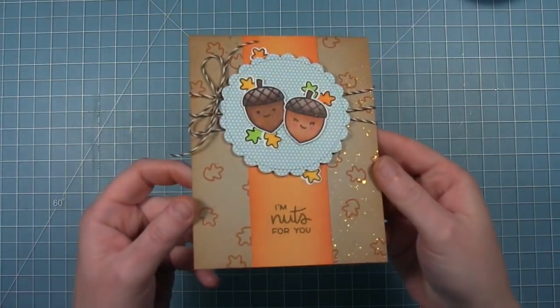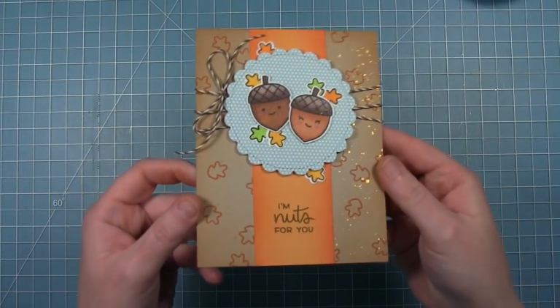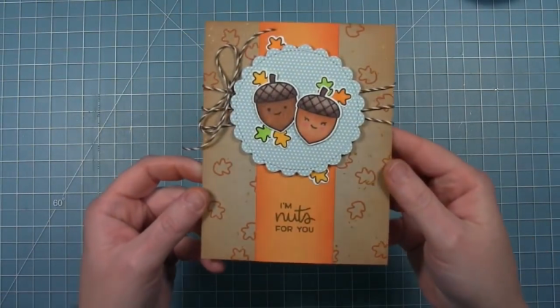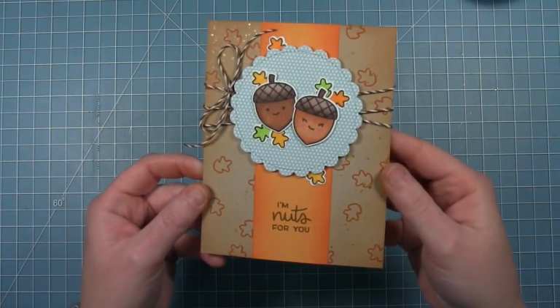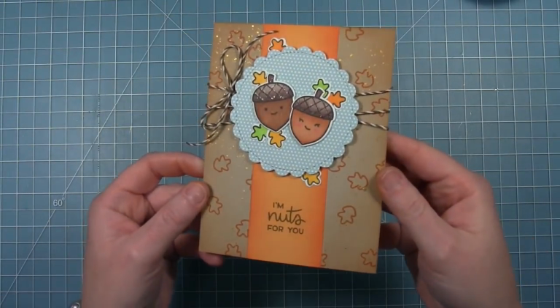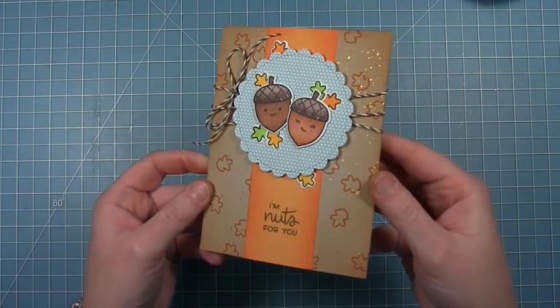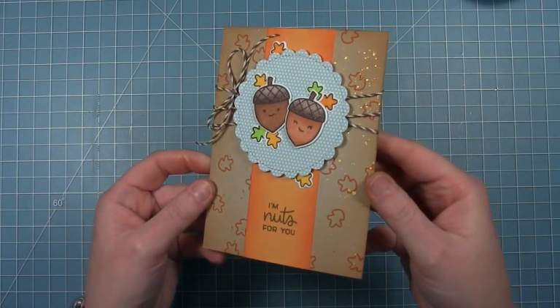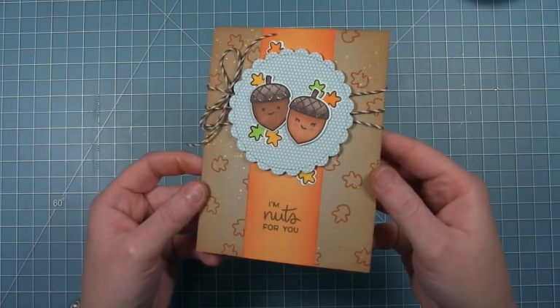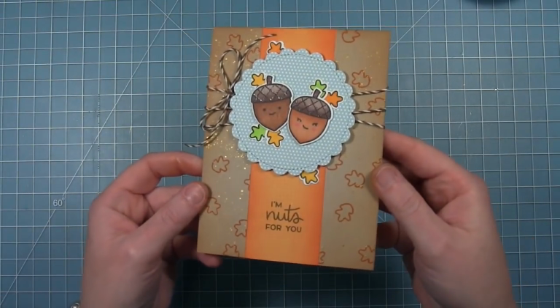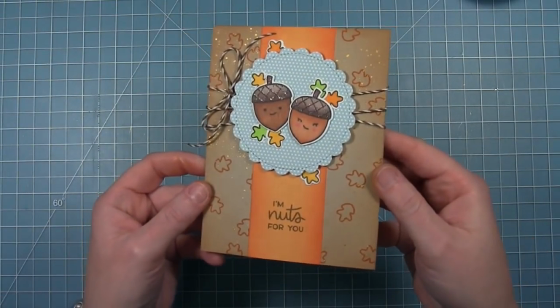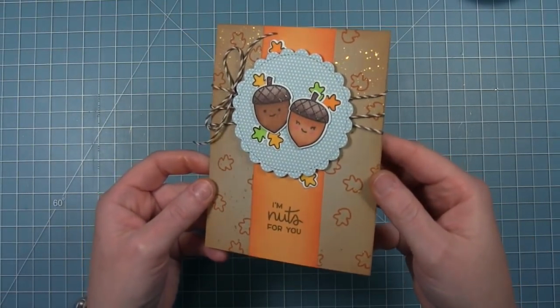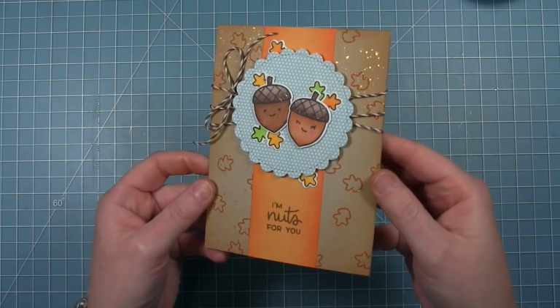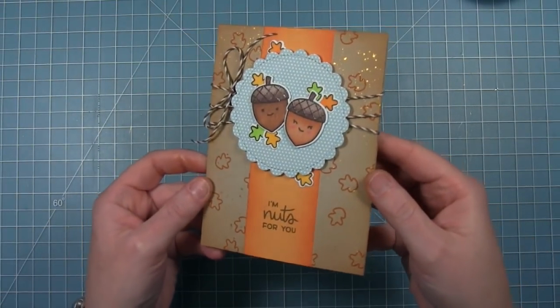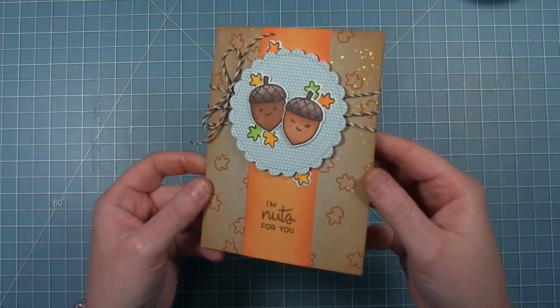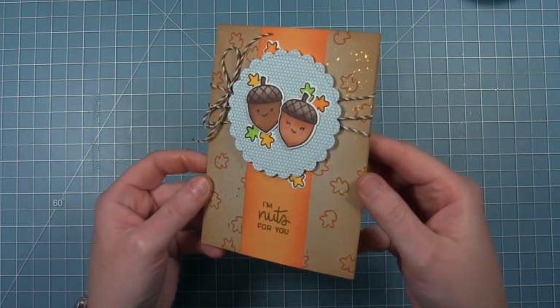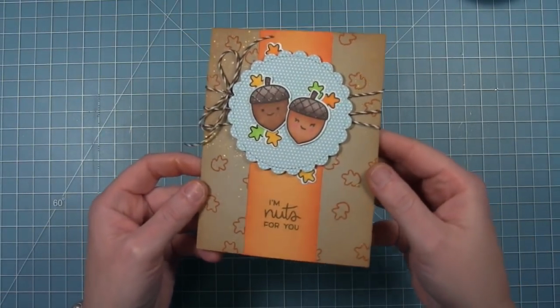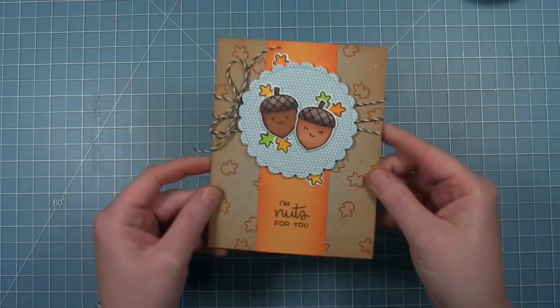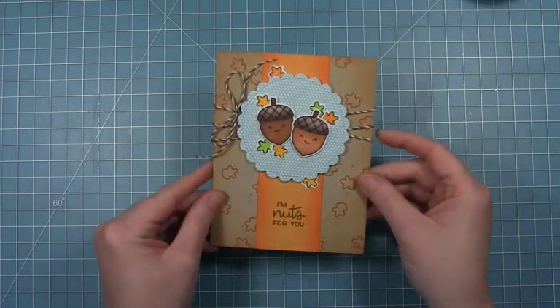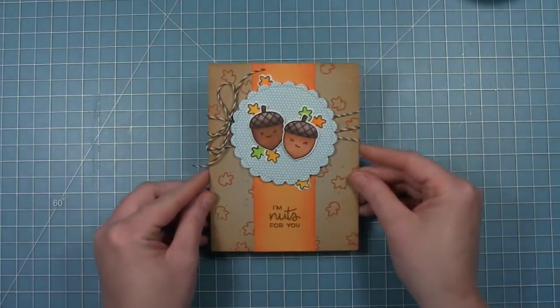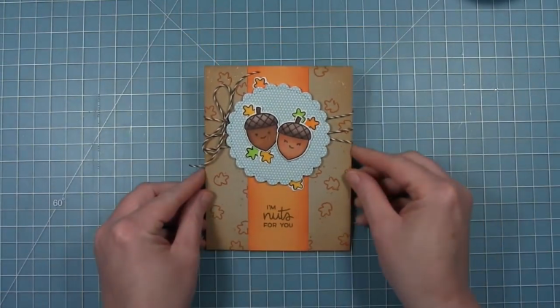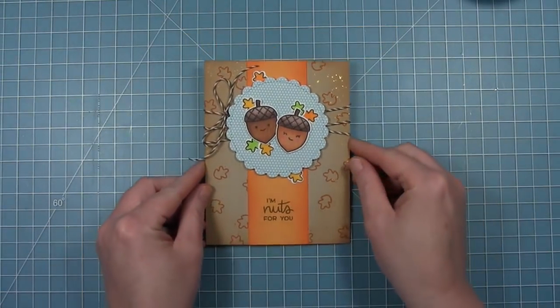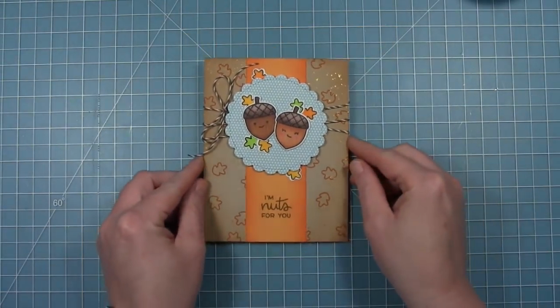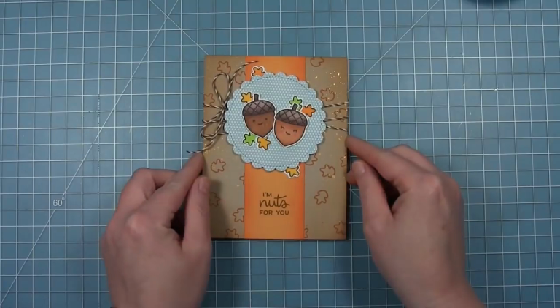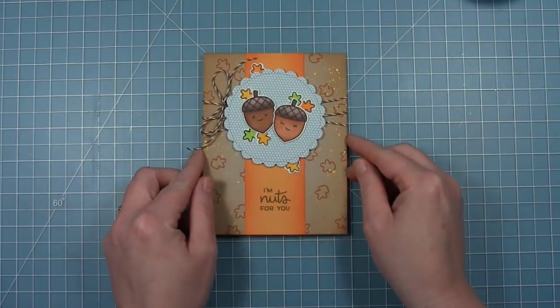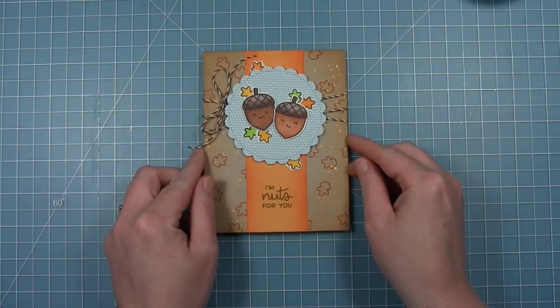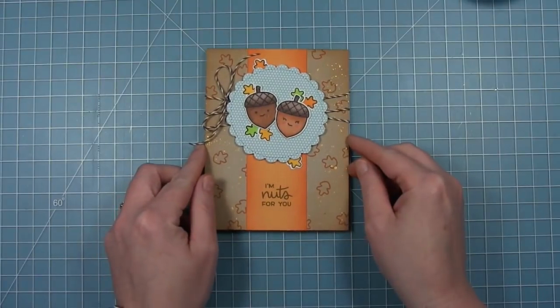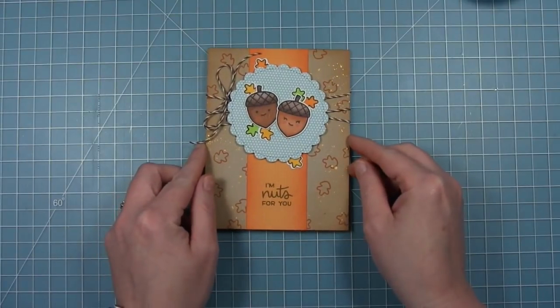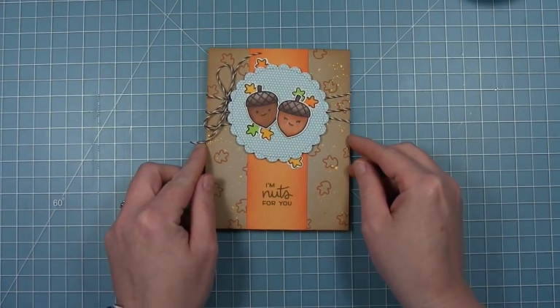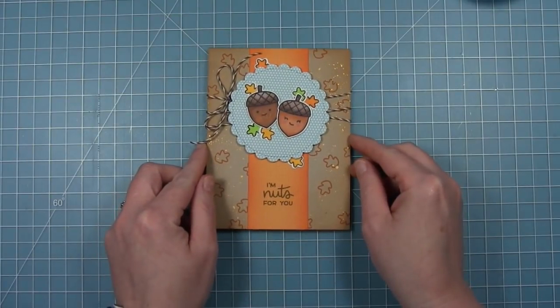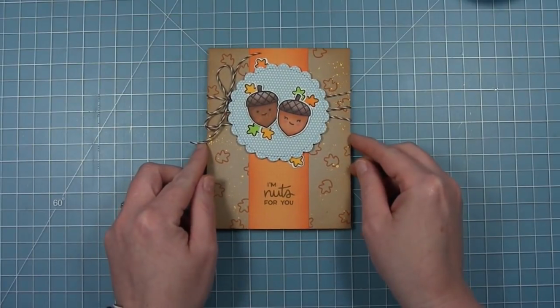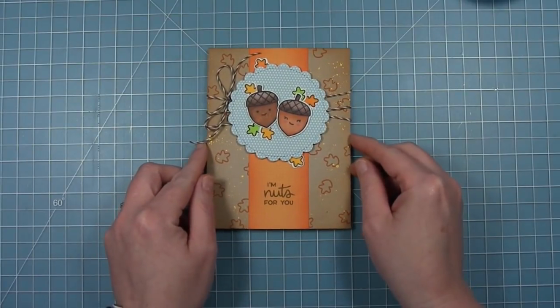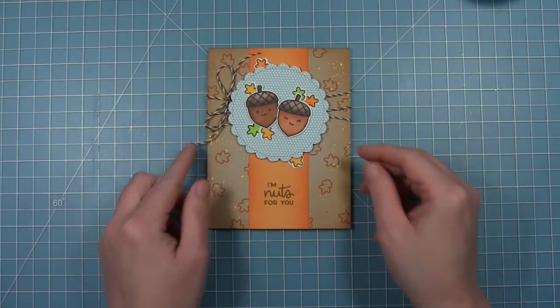And here is my finished card. I love those gold flecks that just catch the light when you turn it.